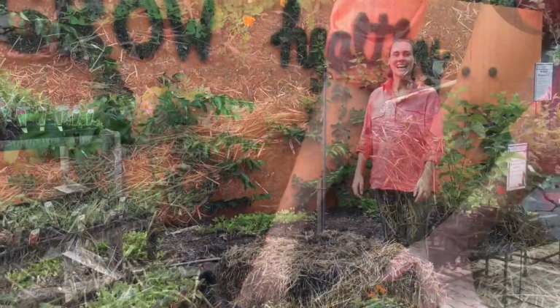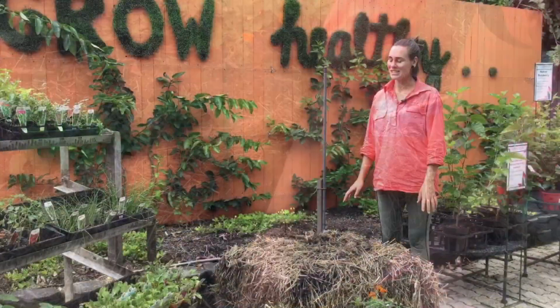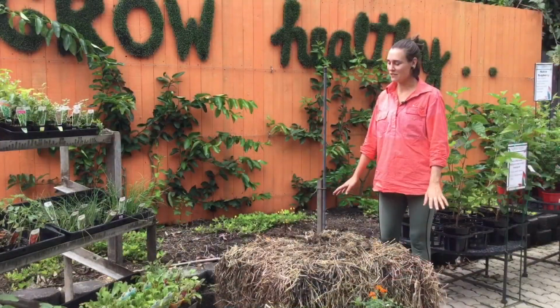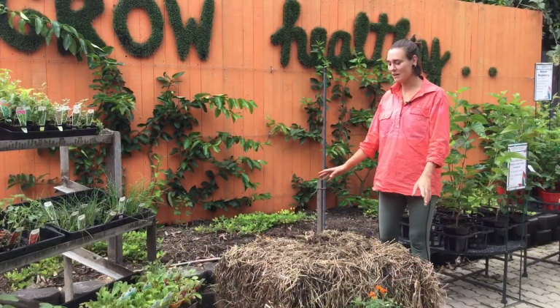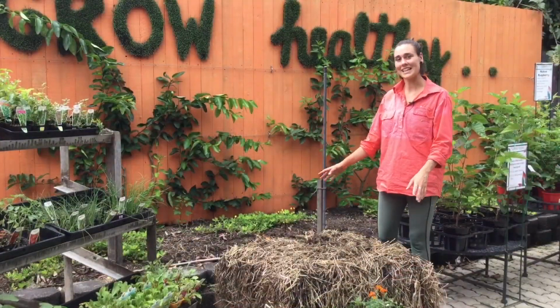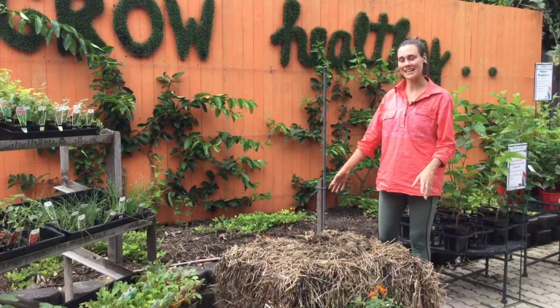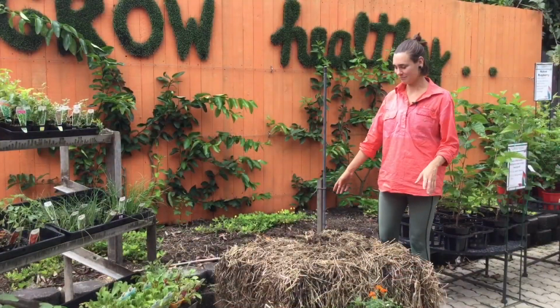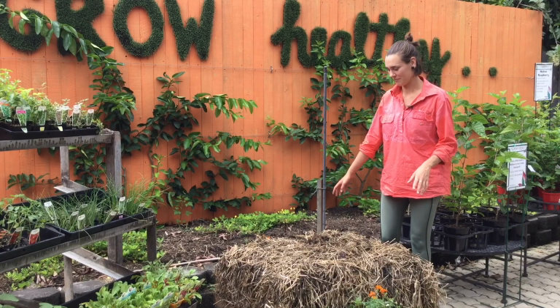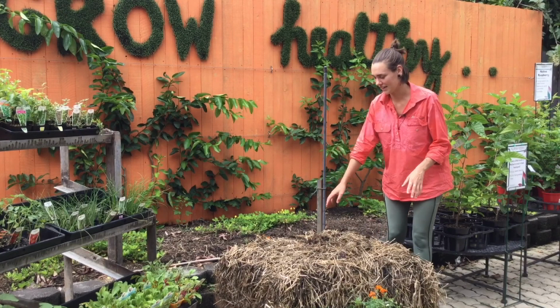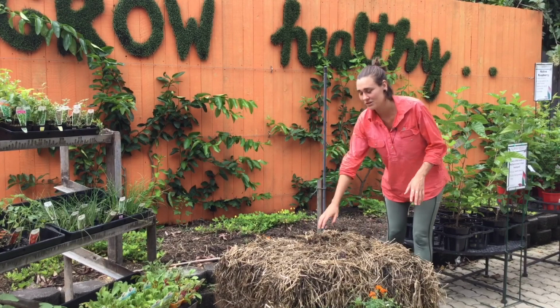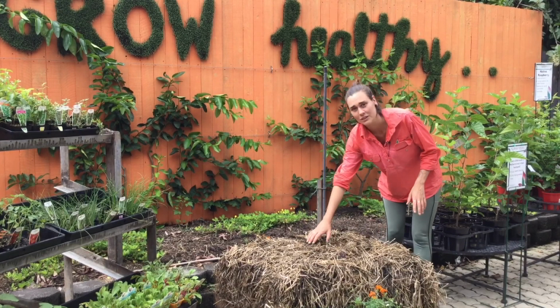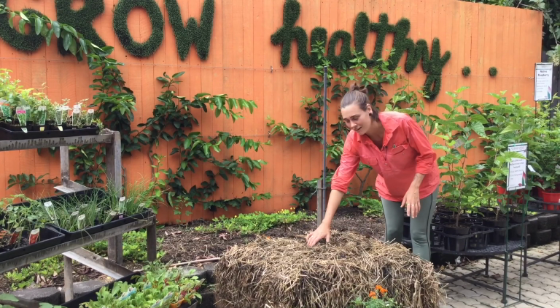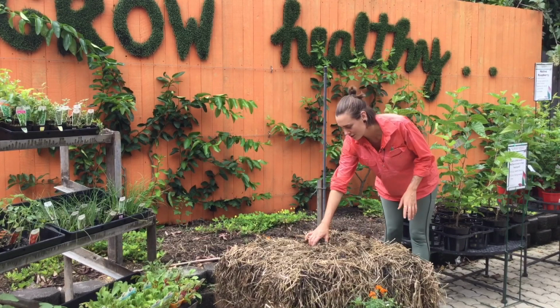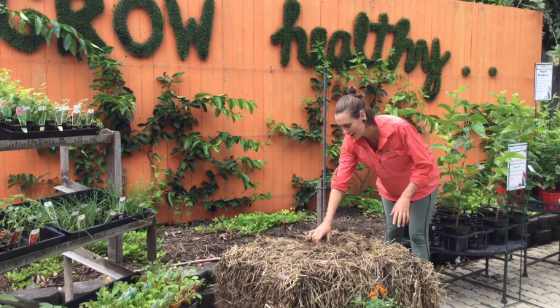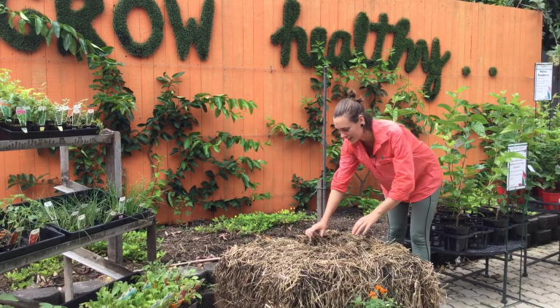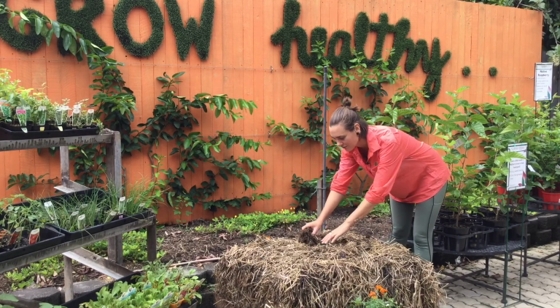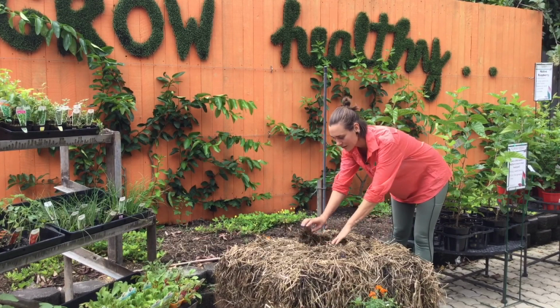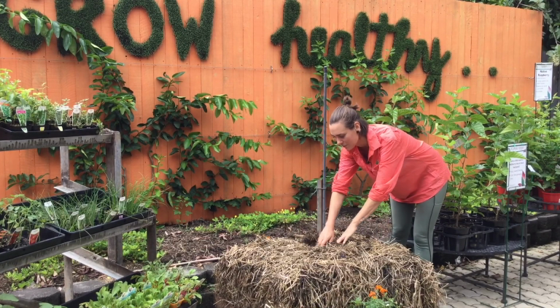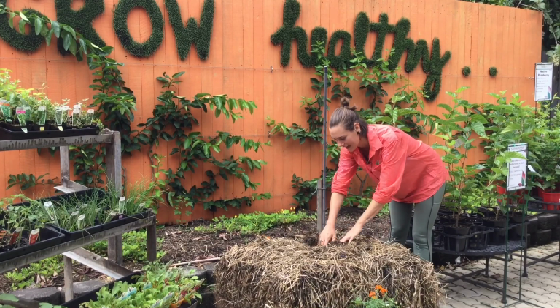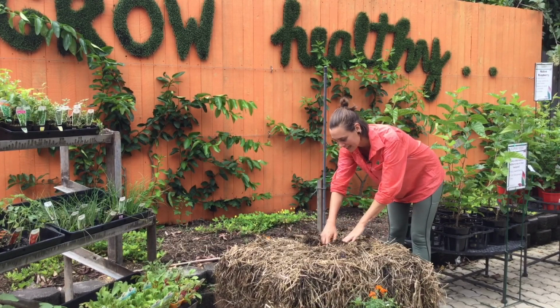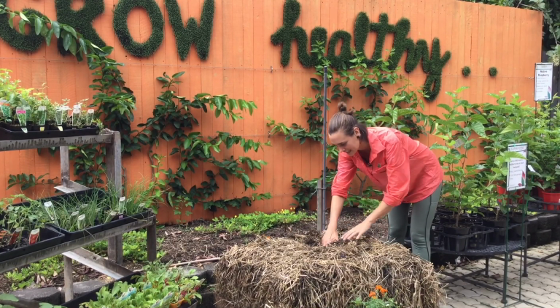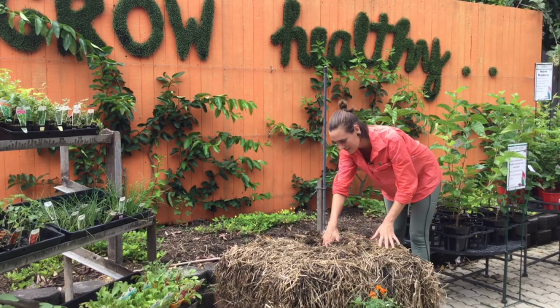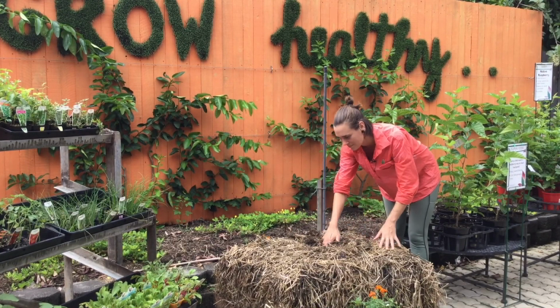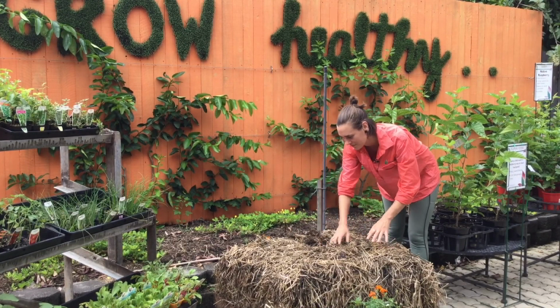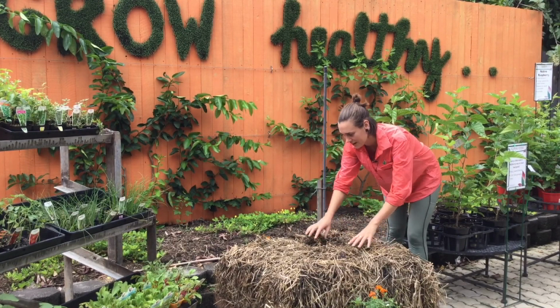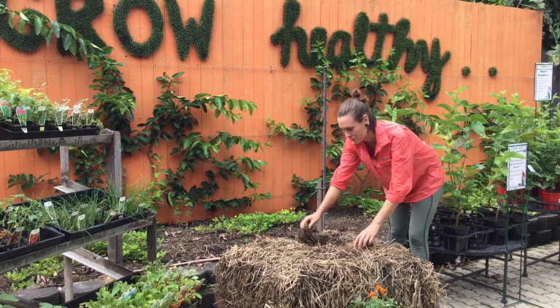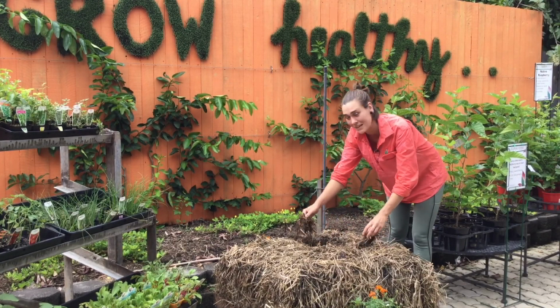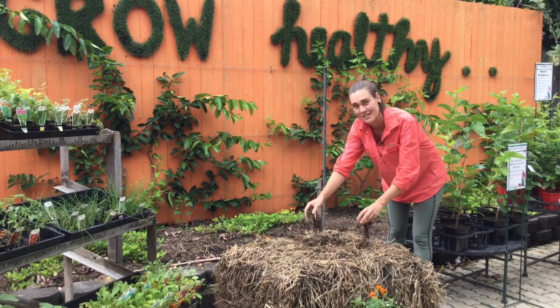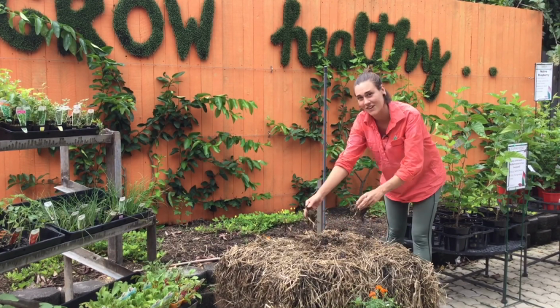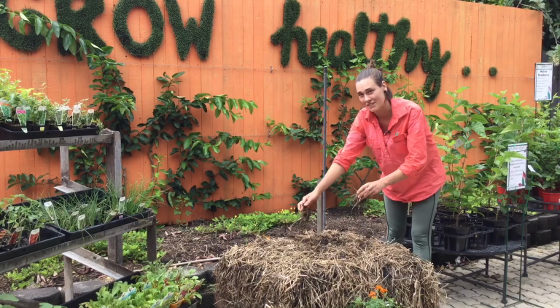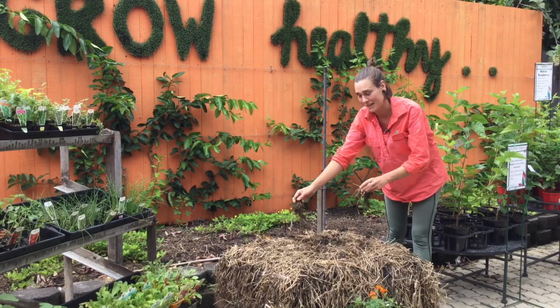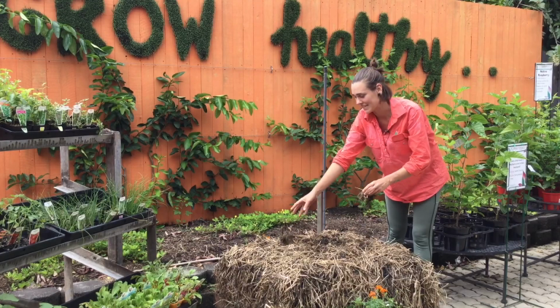It's a few weeks later and it's cooled down so that I can comfortably put my hand in there, which means that it's ready to plant in.